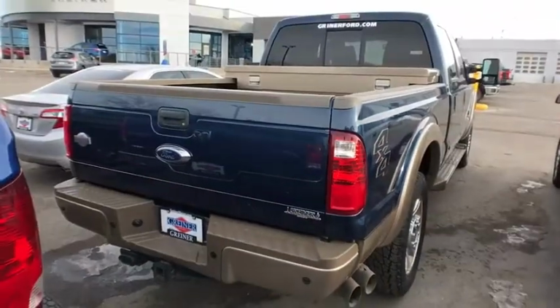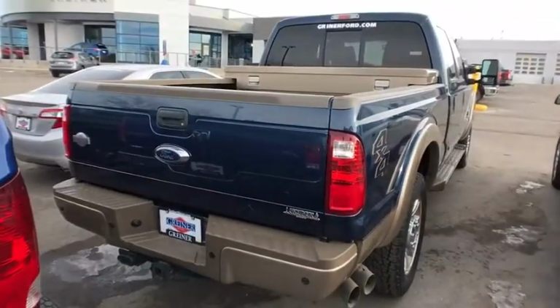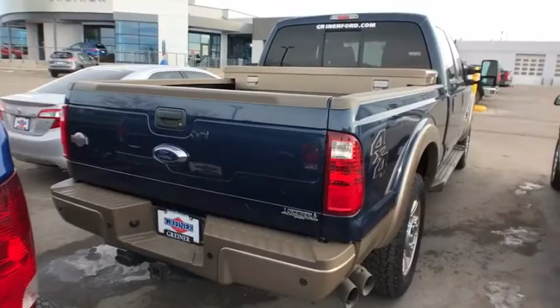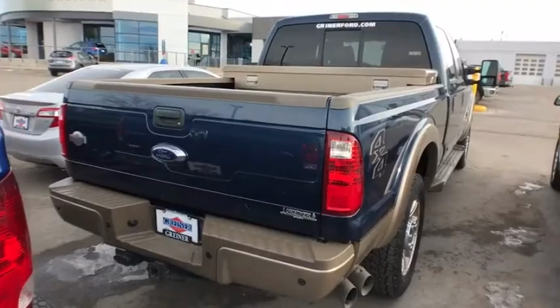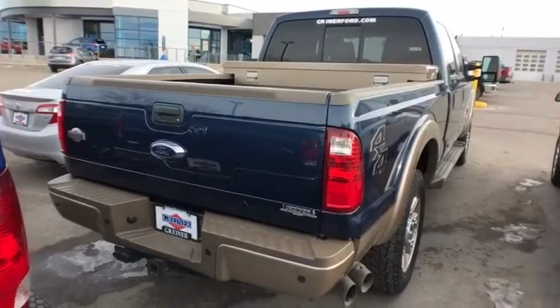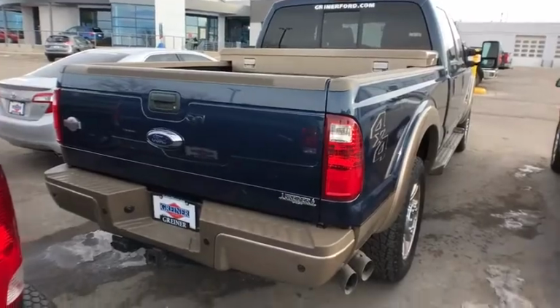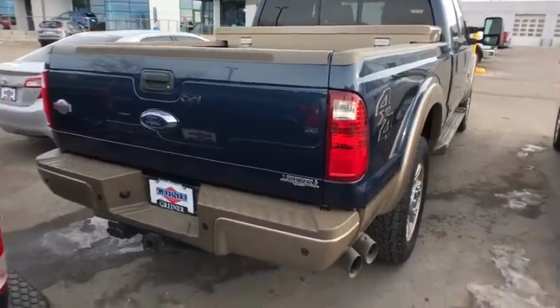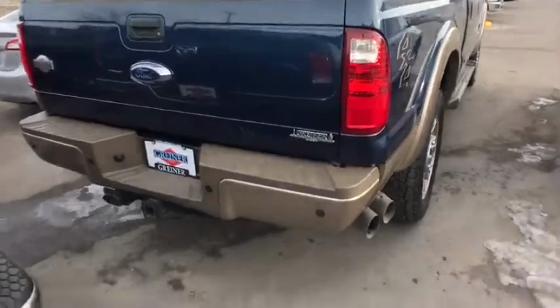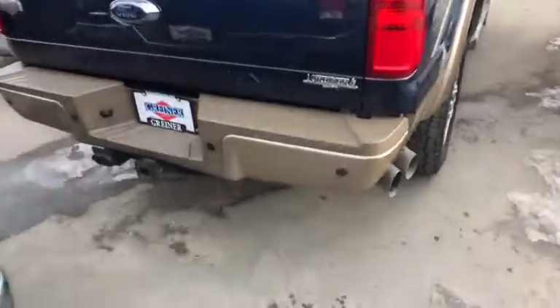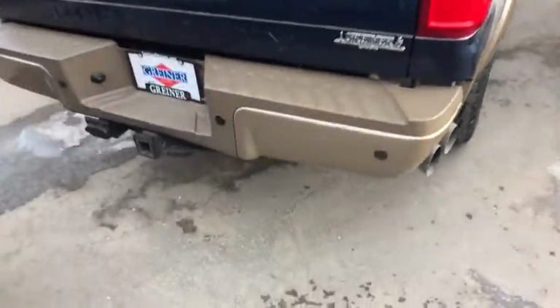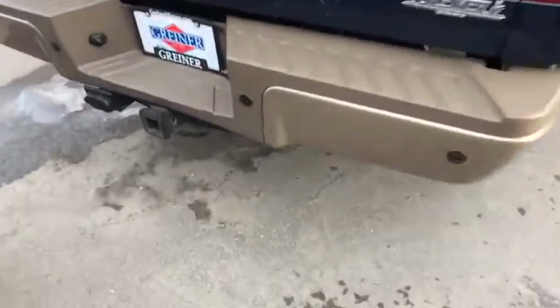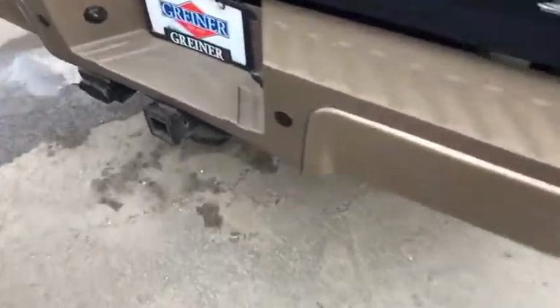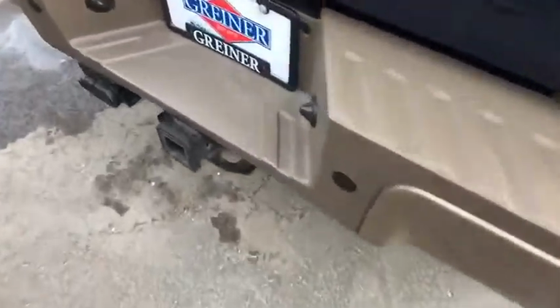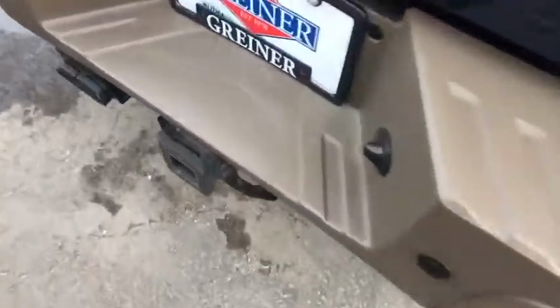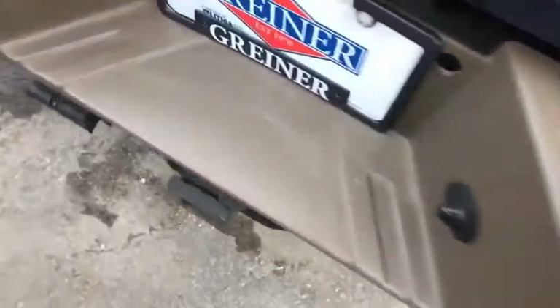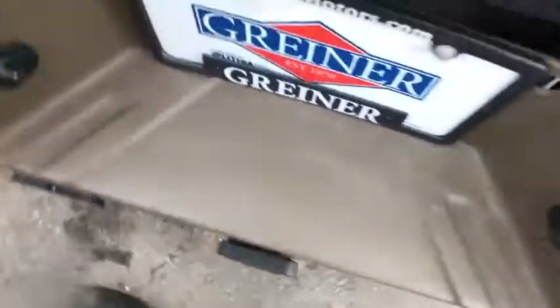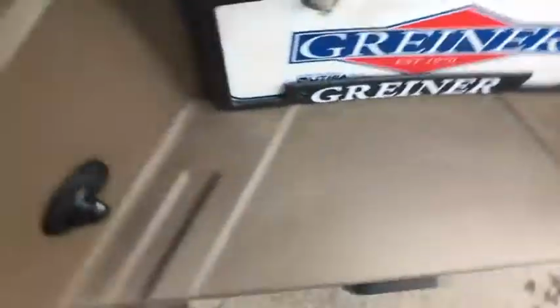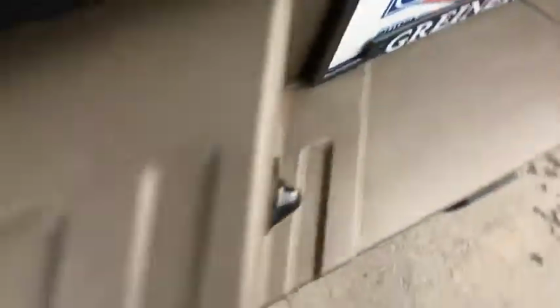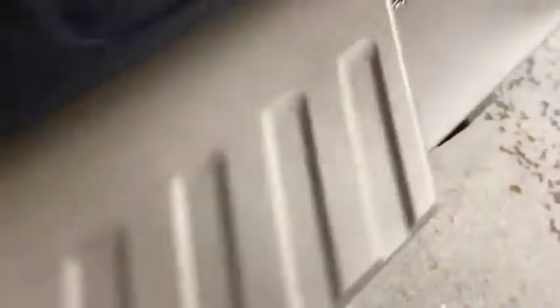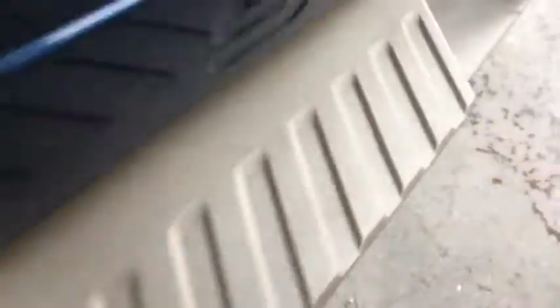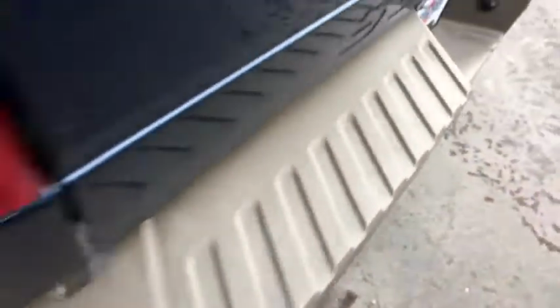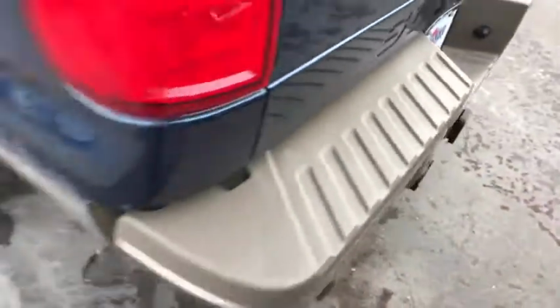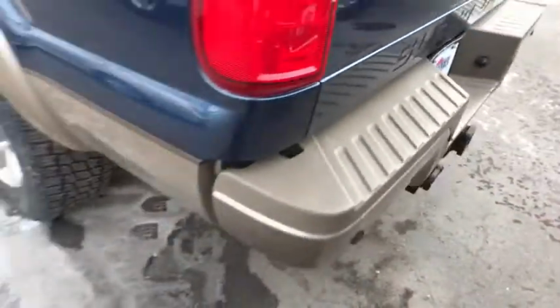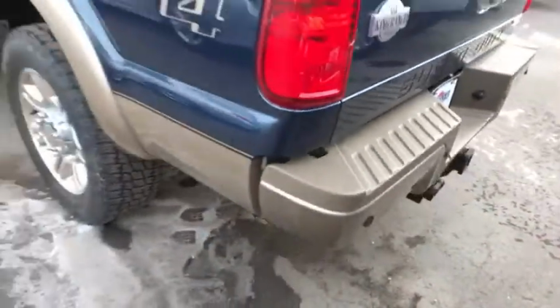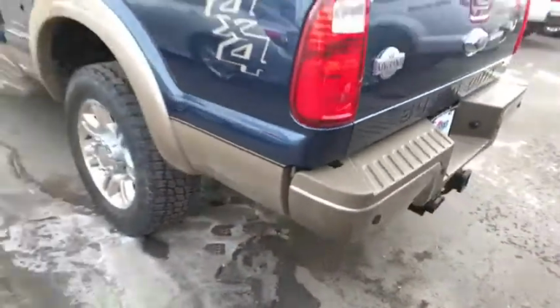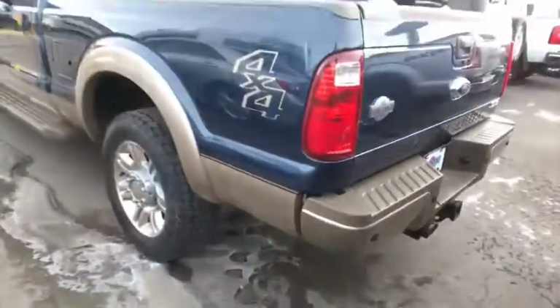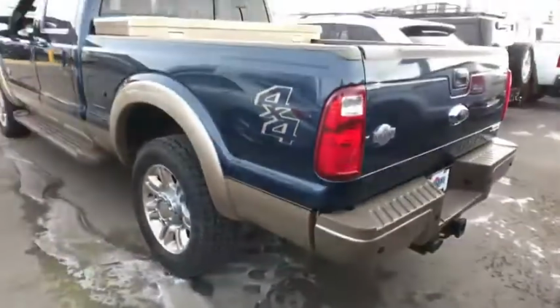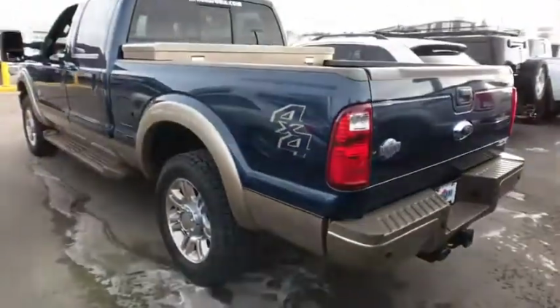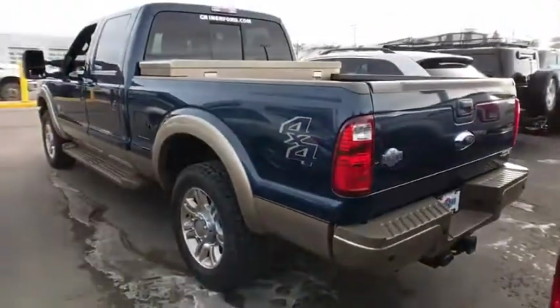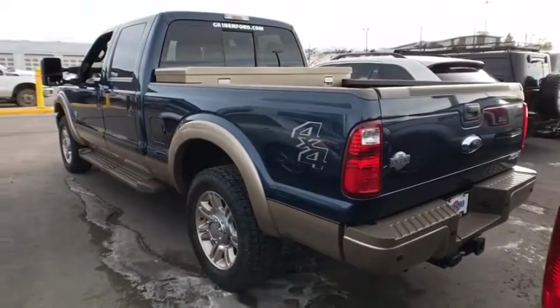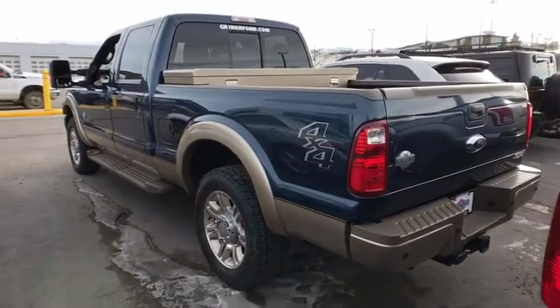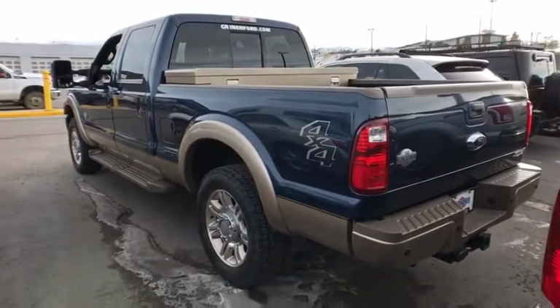Ford F-250 Super Duty. This vehicle has less than 115,000 miles.